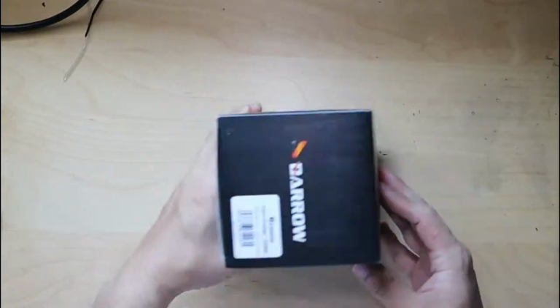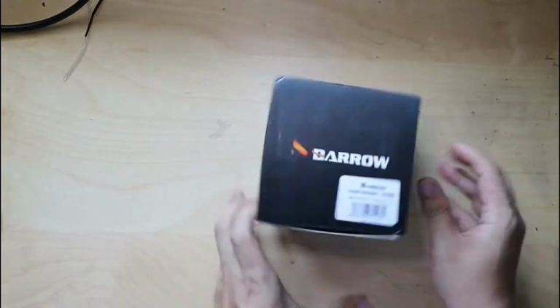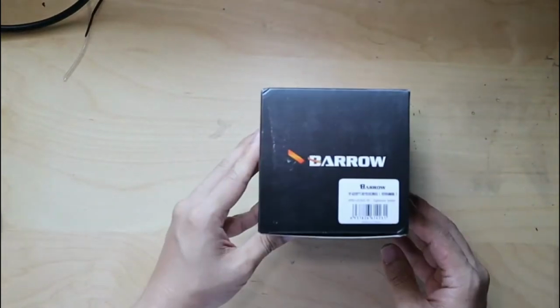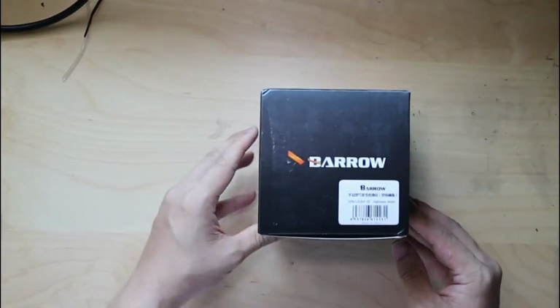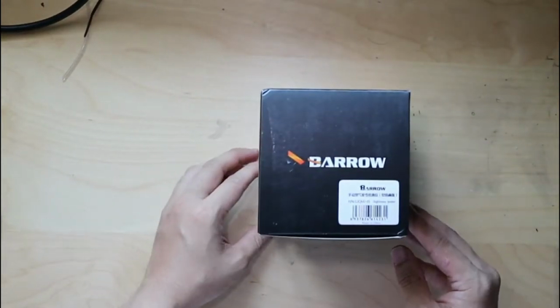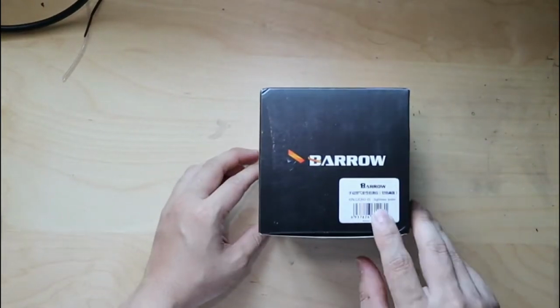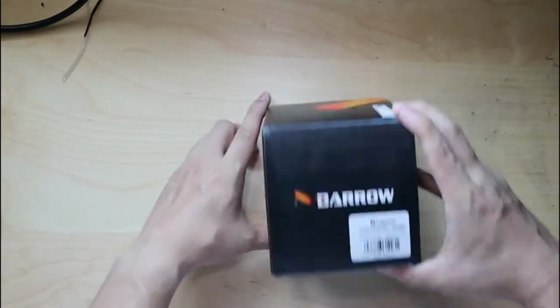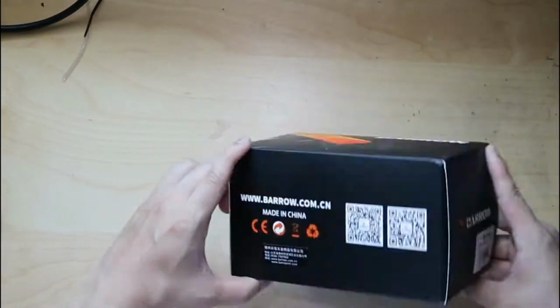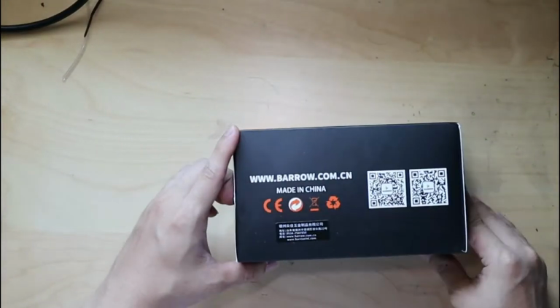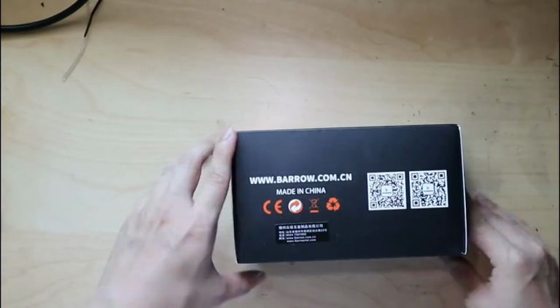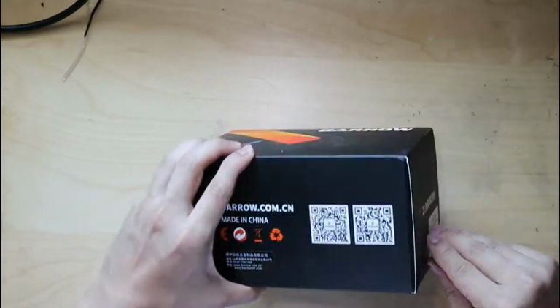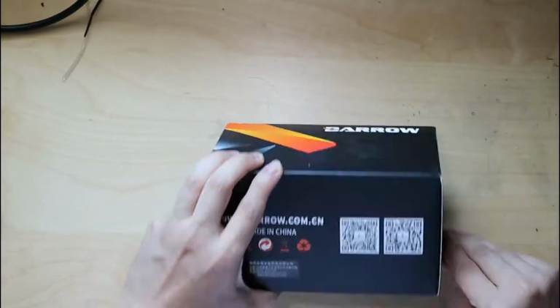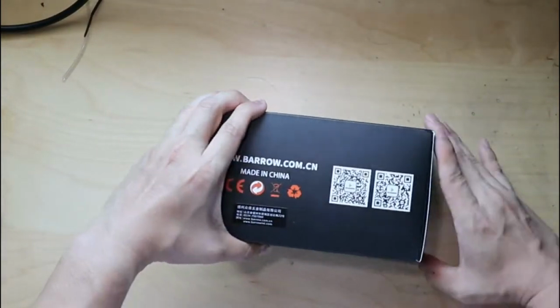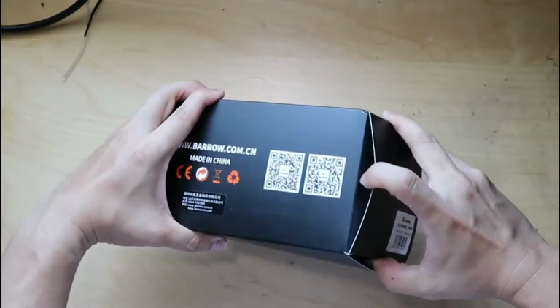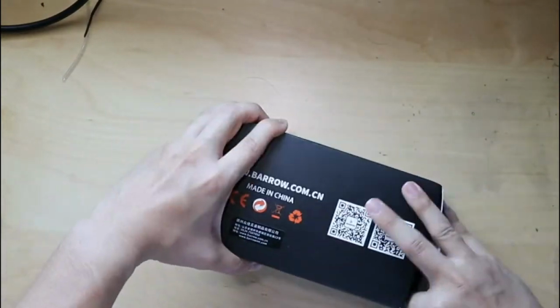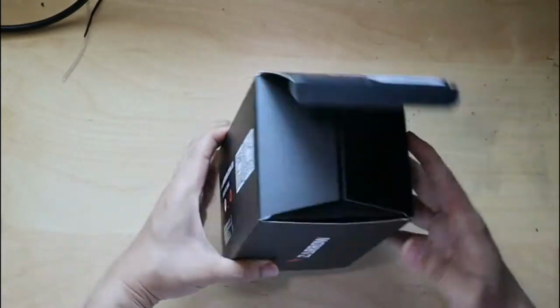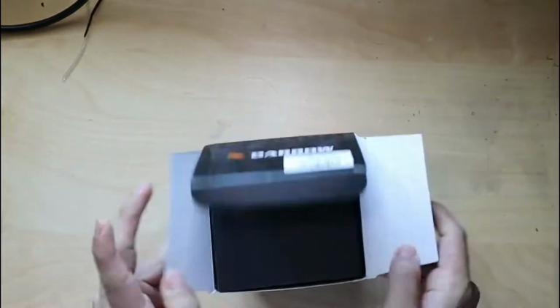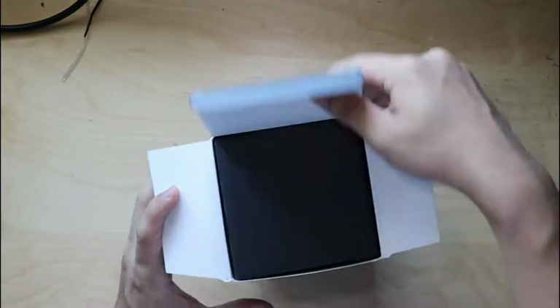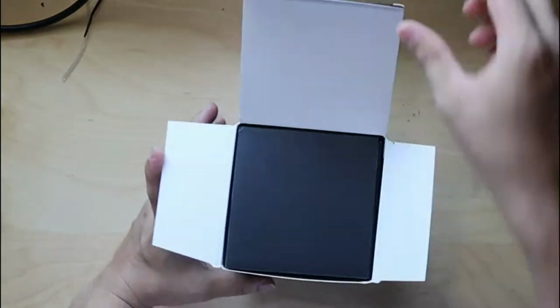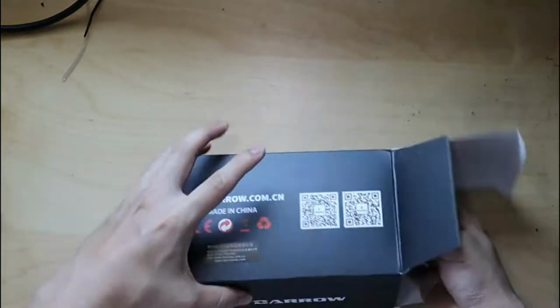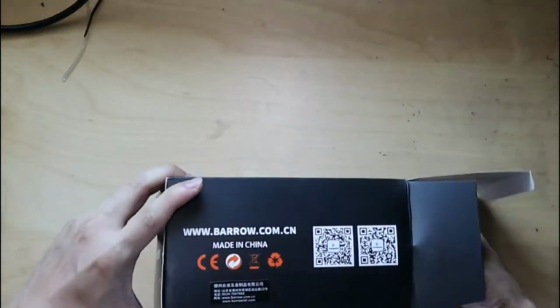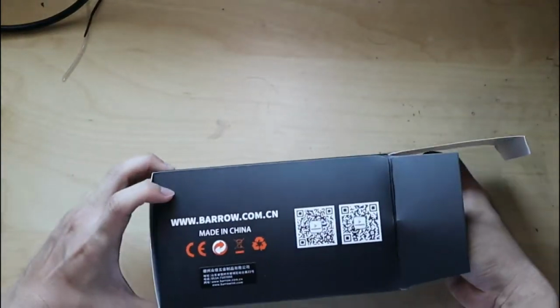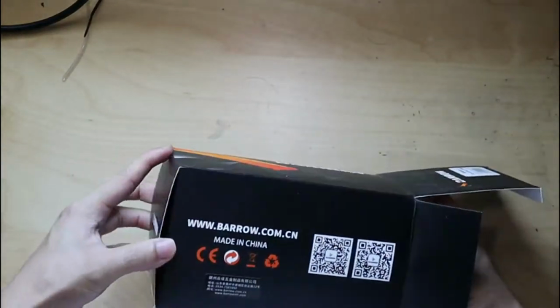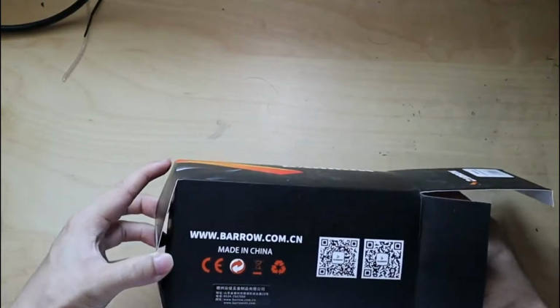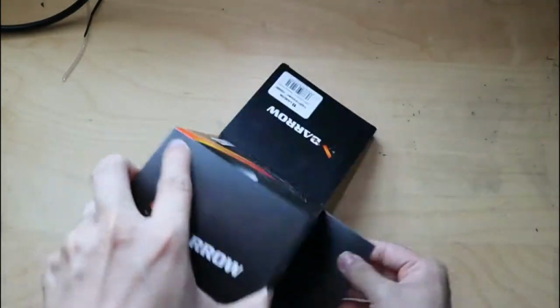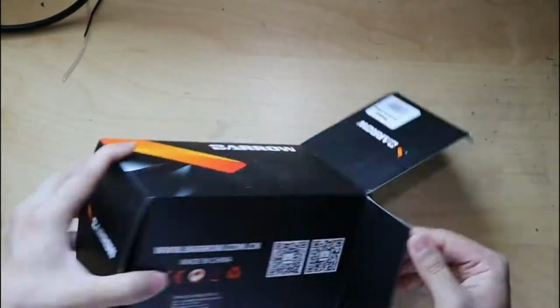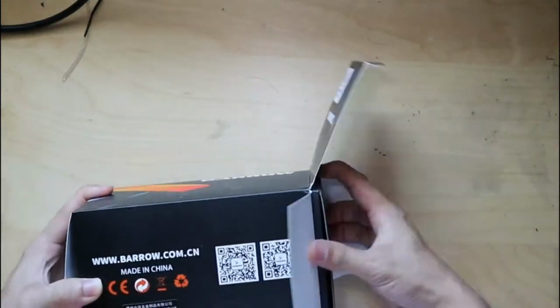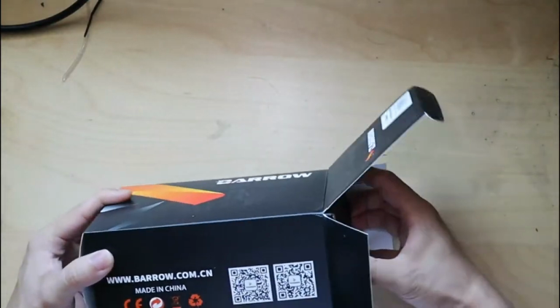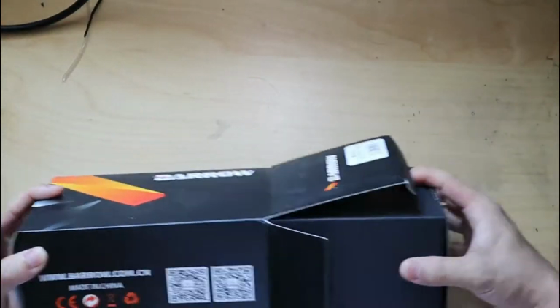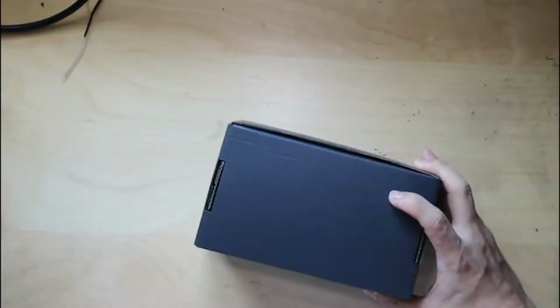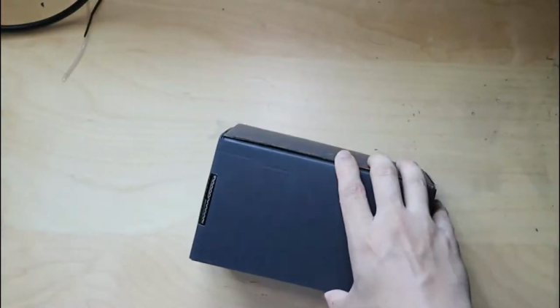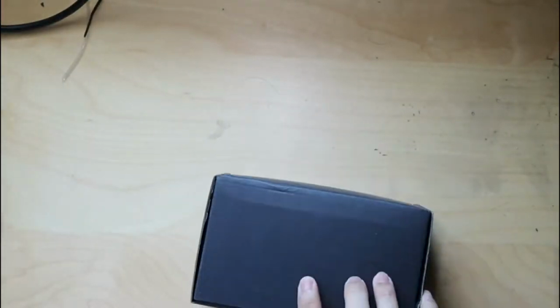Hi, today I'm going to show Barrow's new water cooling leak tester and how it works.